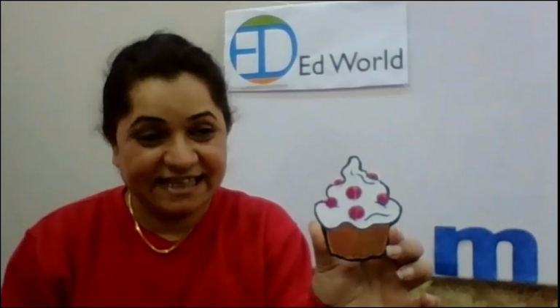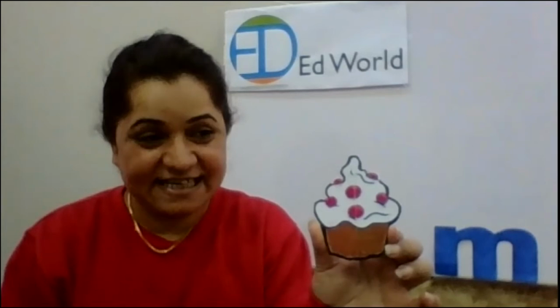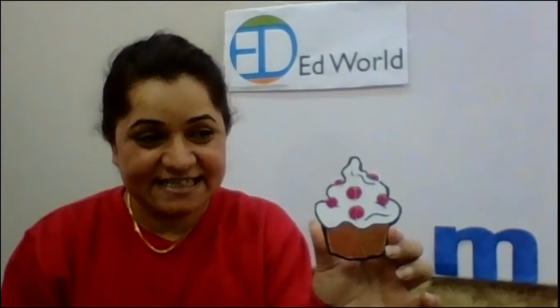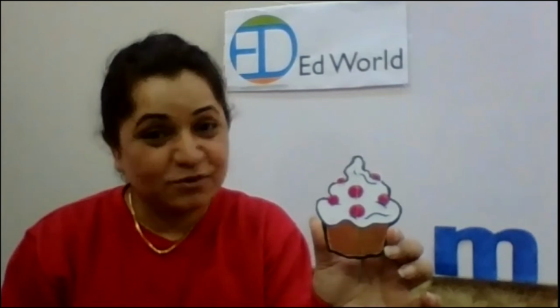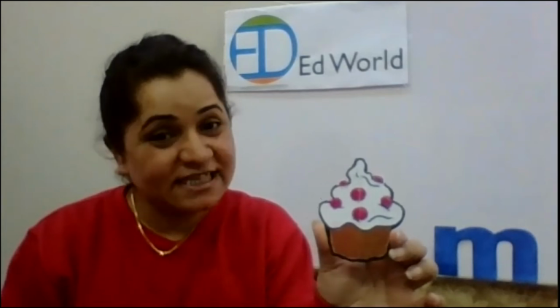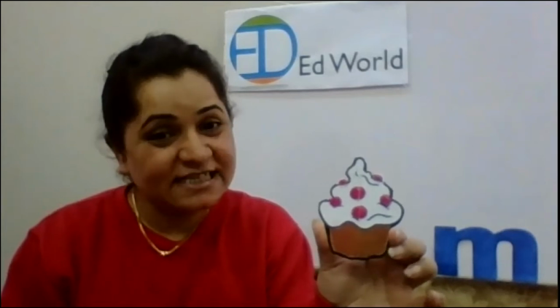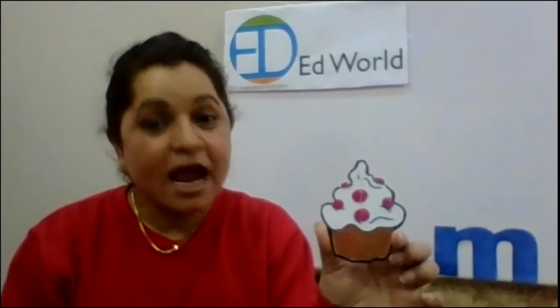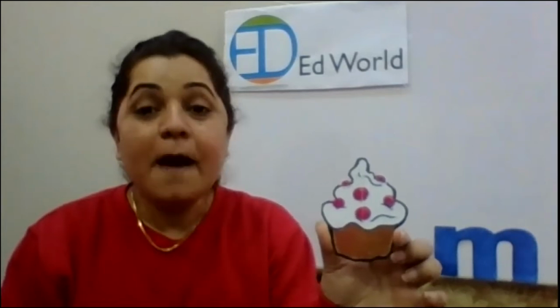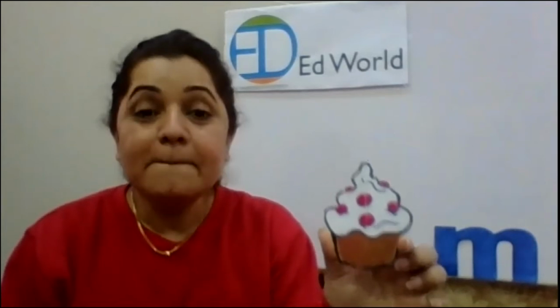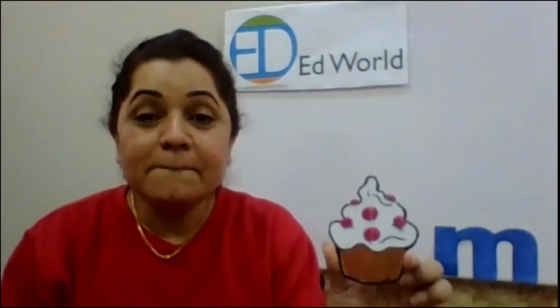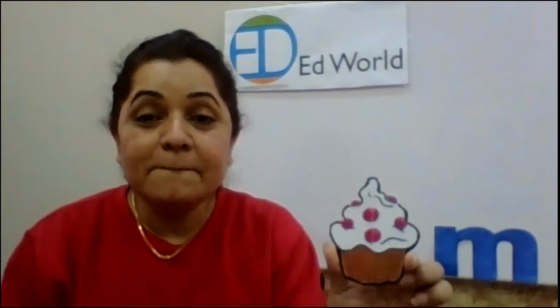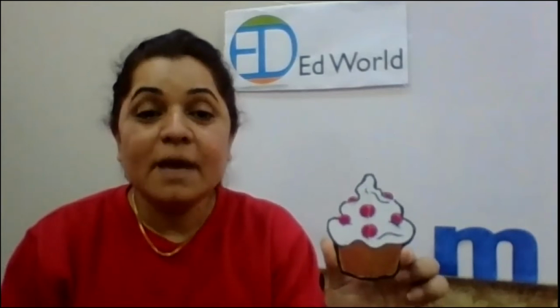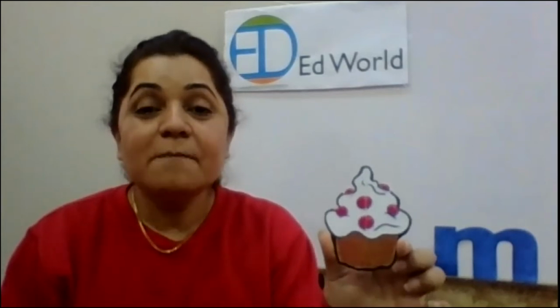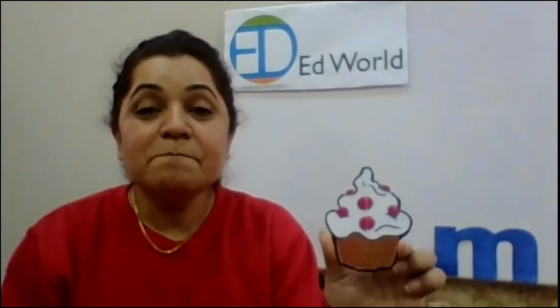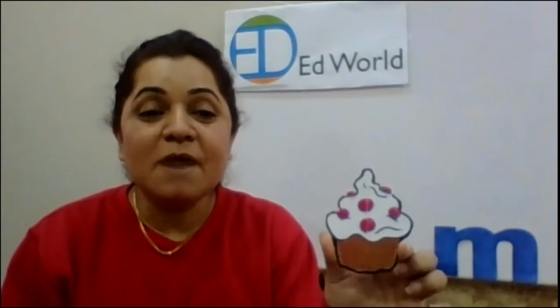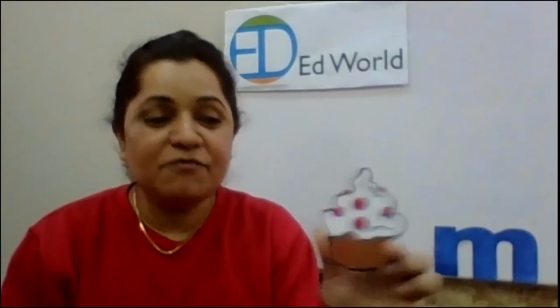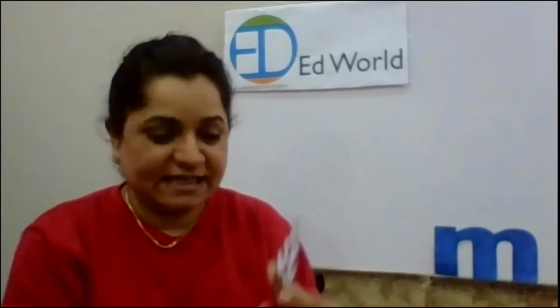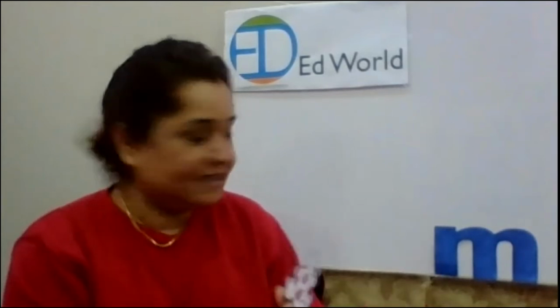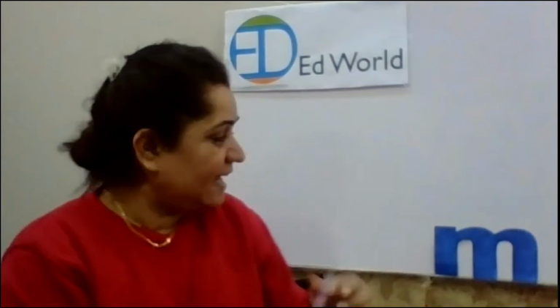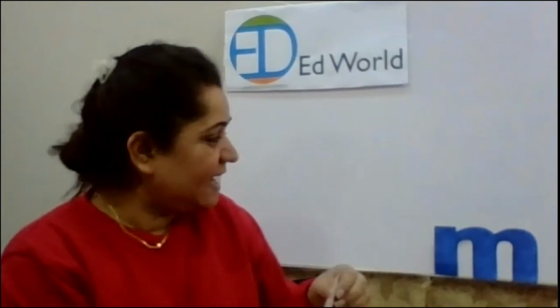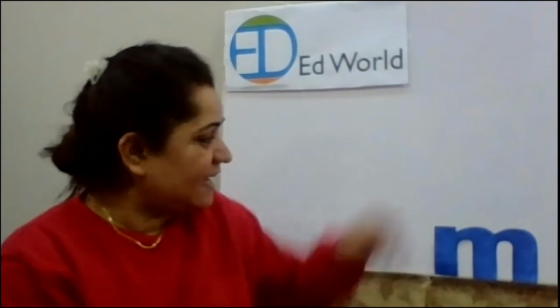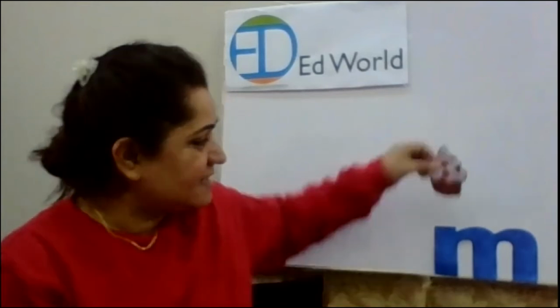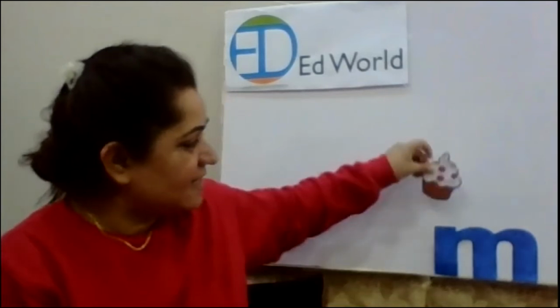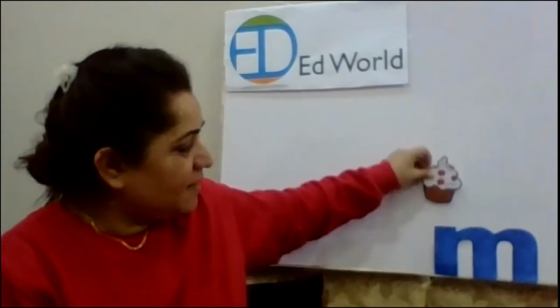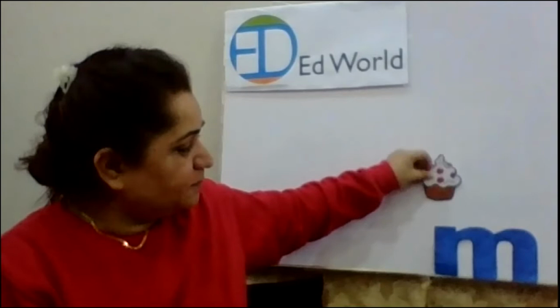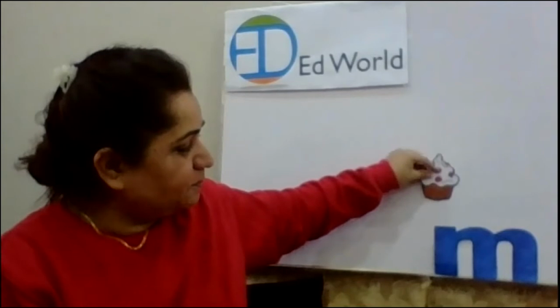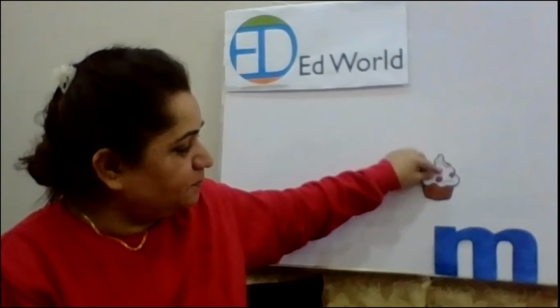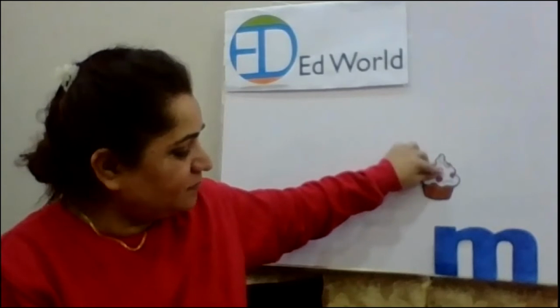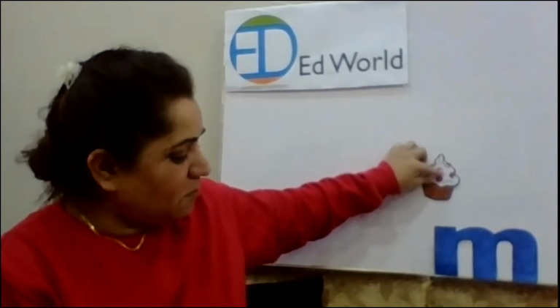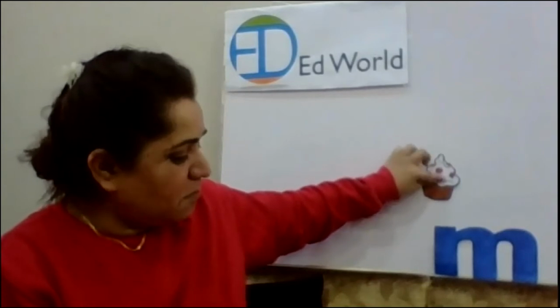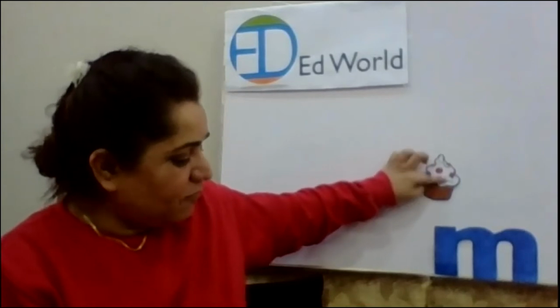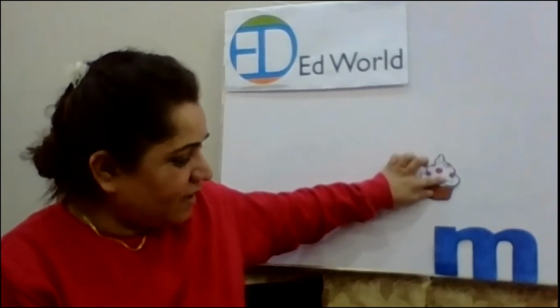Yes! What is it? Hmm, muffin. Yes! Hmm, muffin.